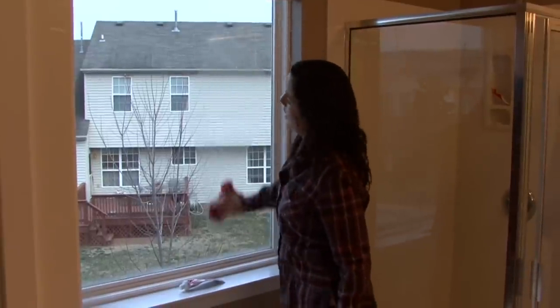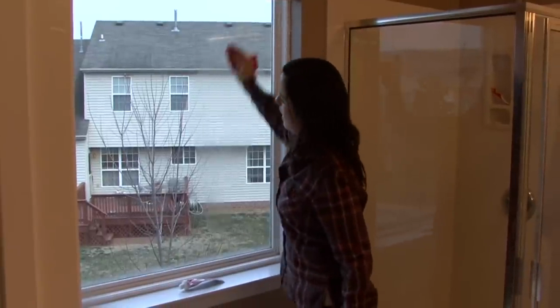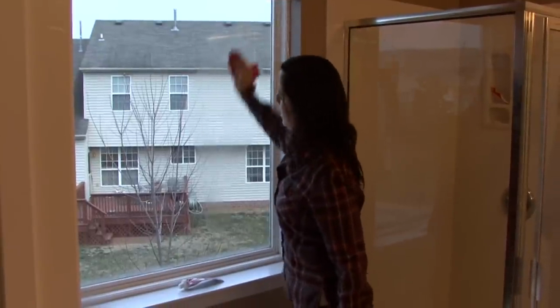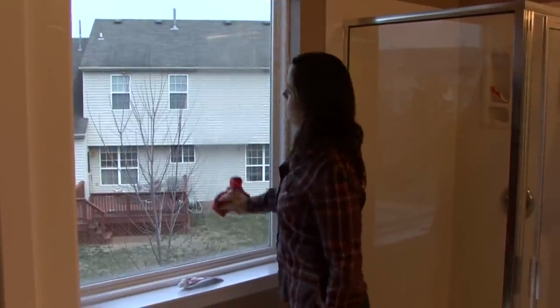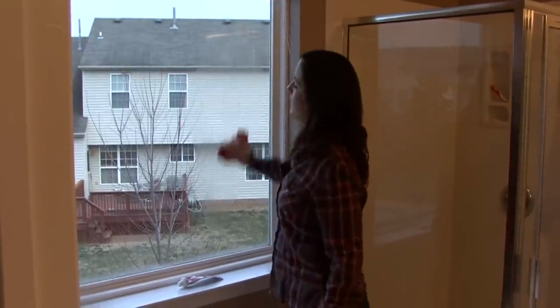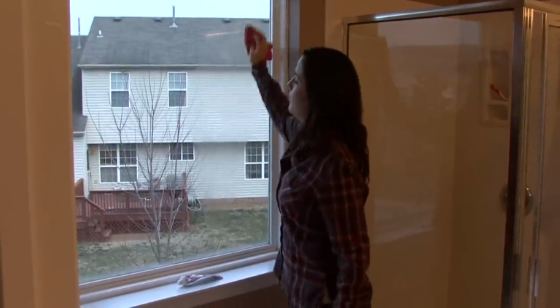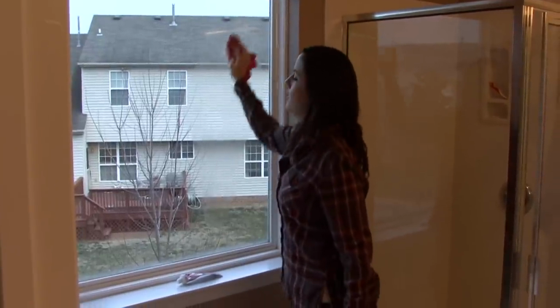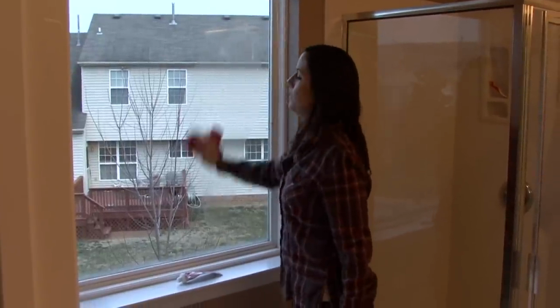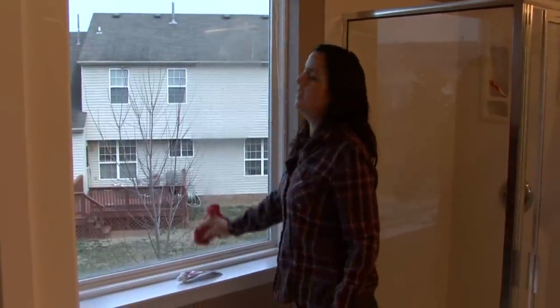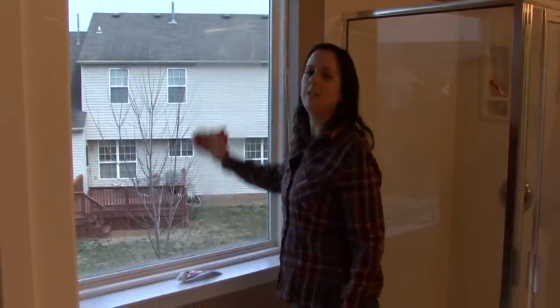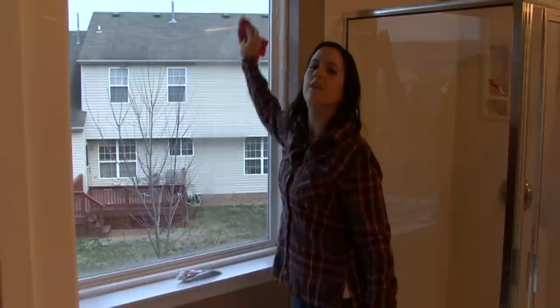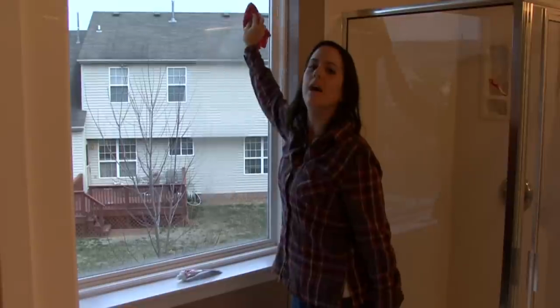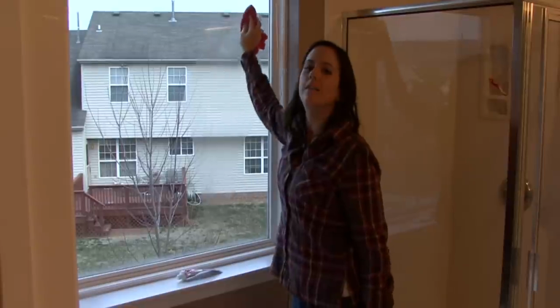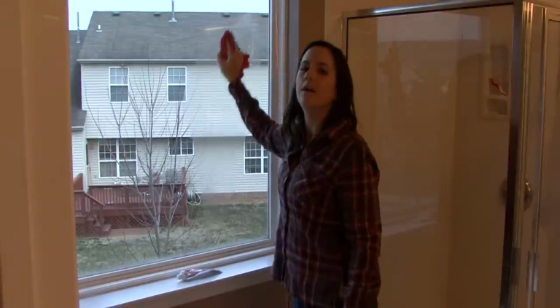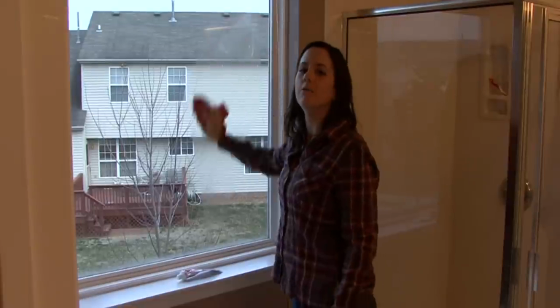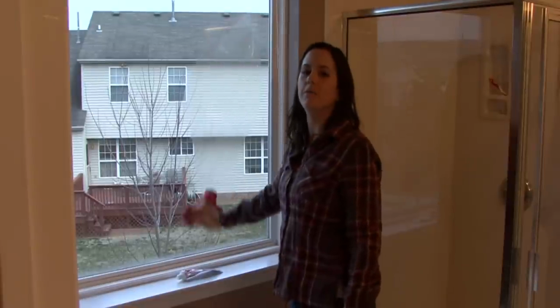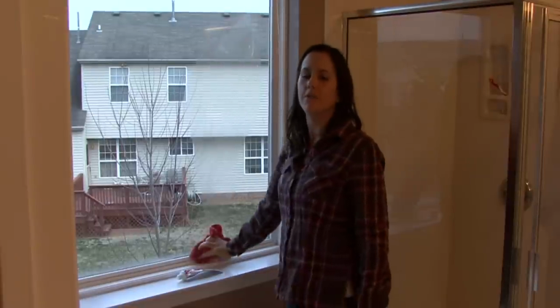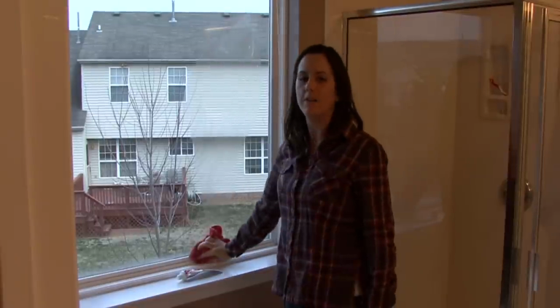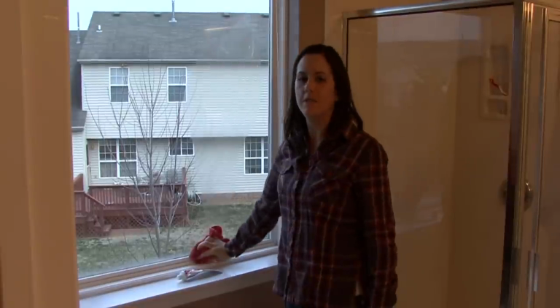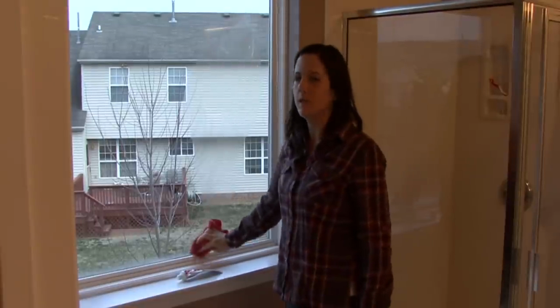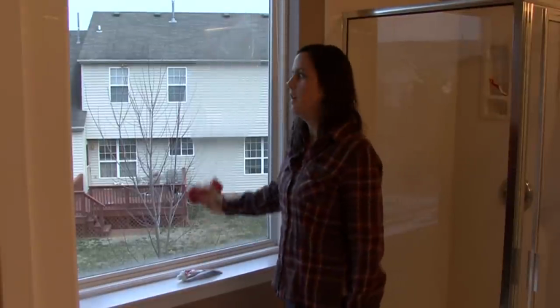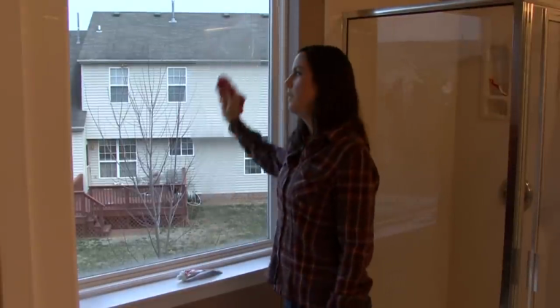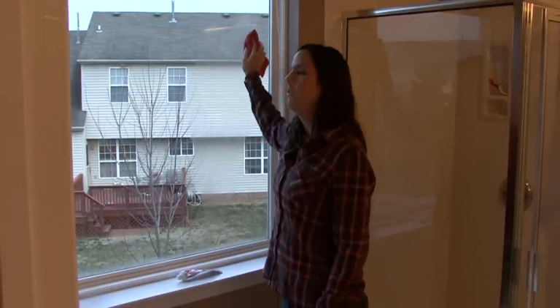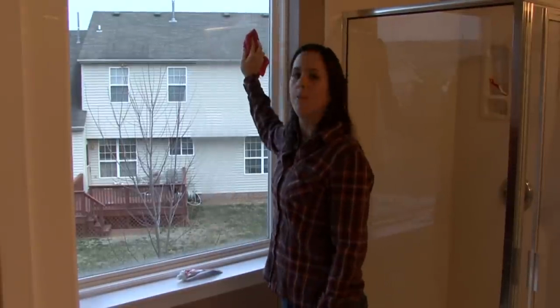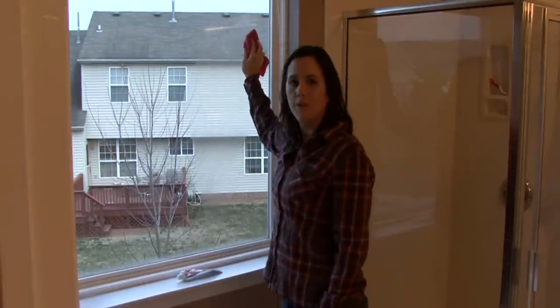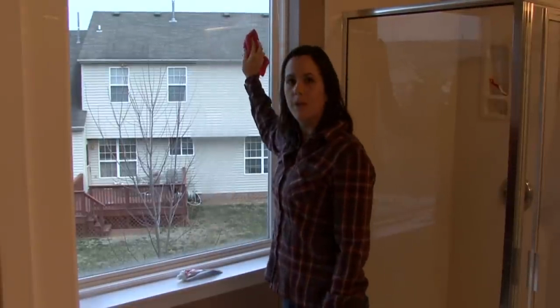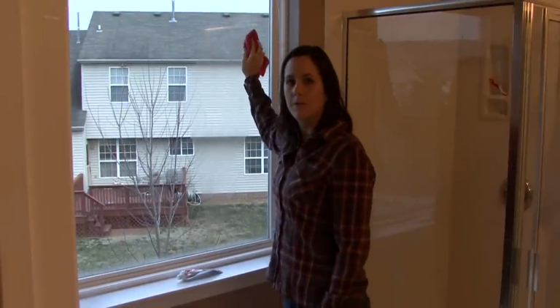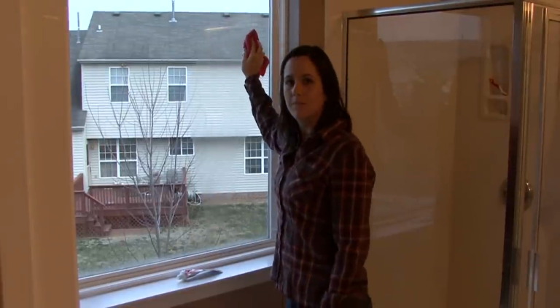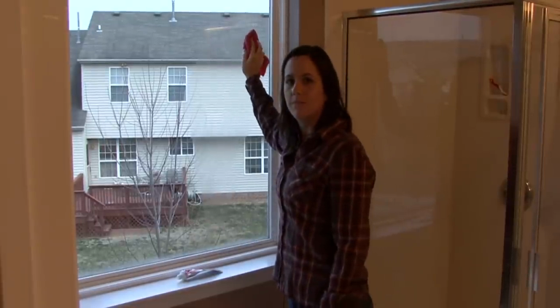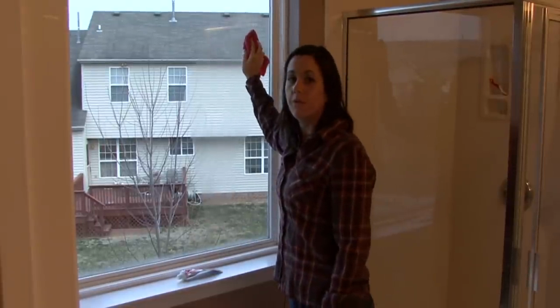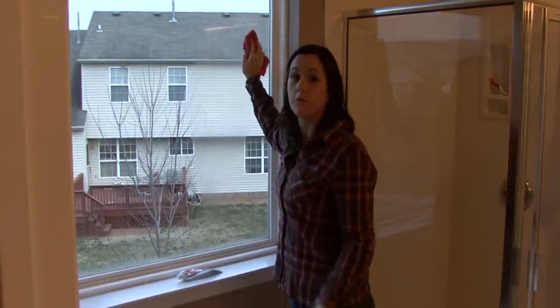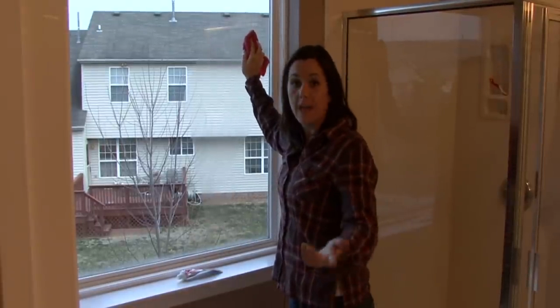I am Rachel Yutuzis and that is how you remove scratches from your windows or from glass.